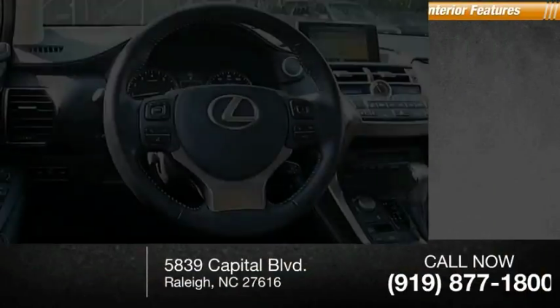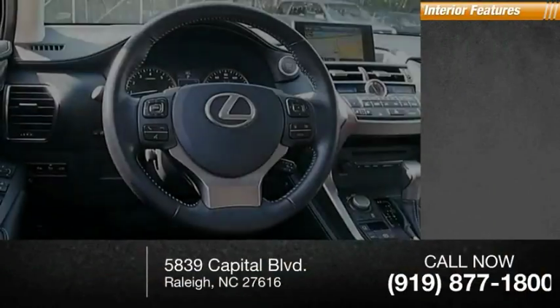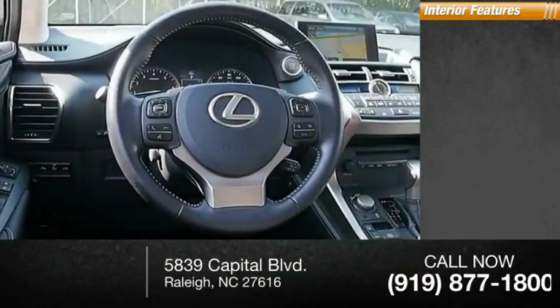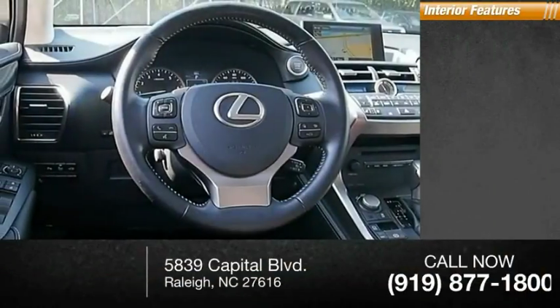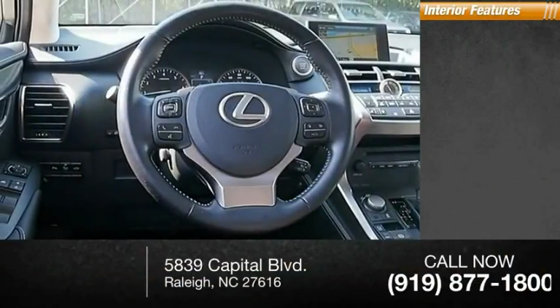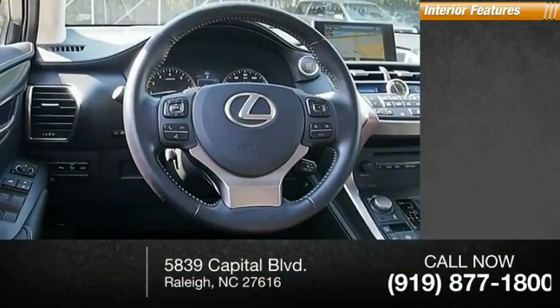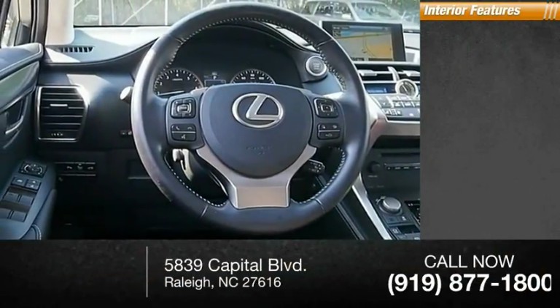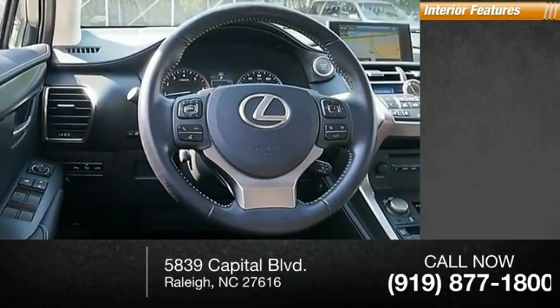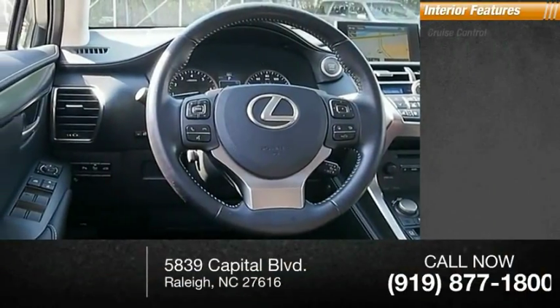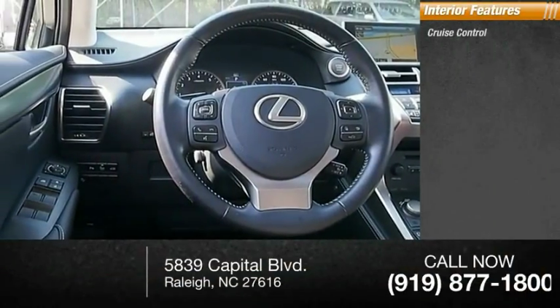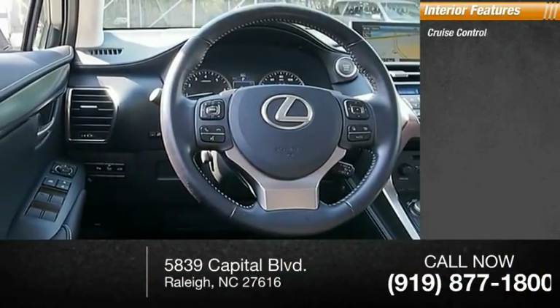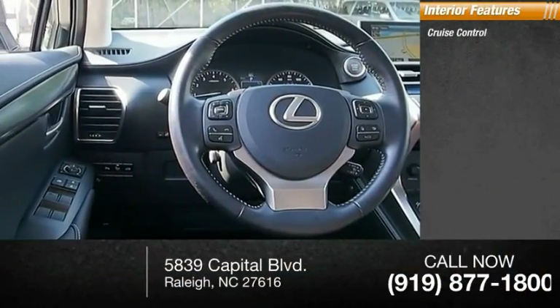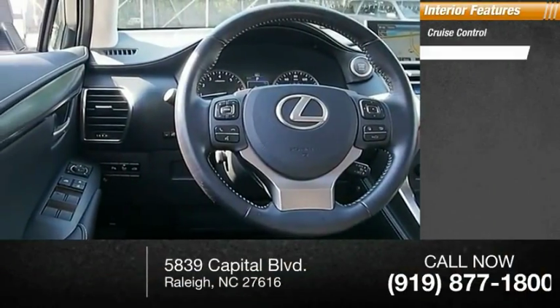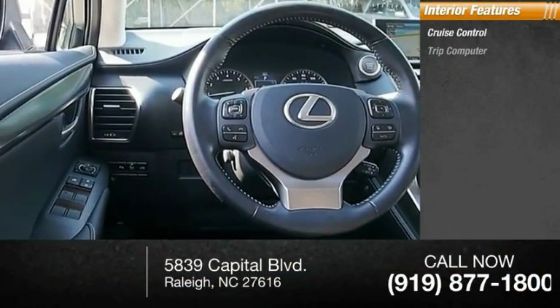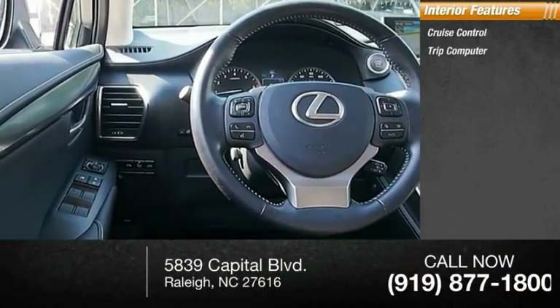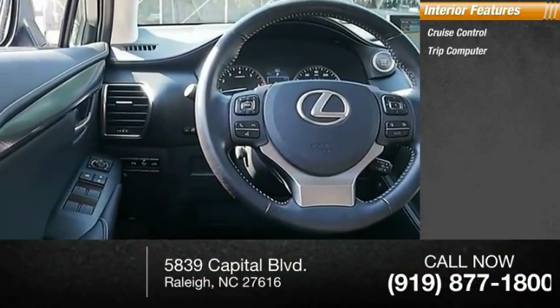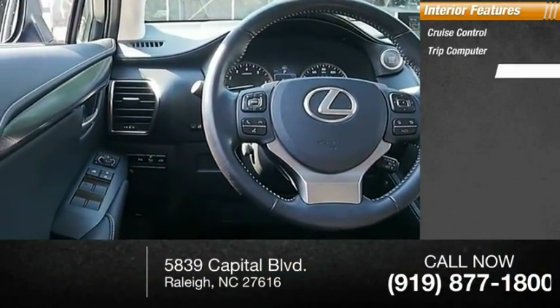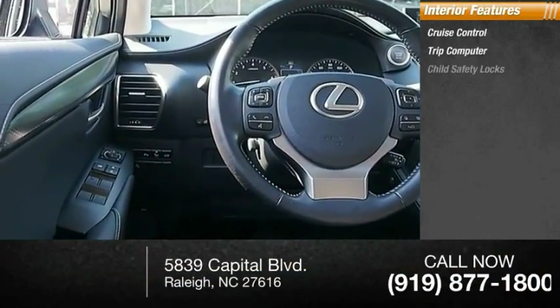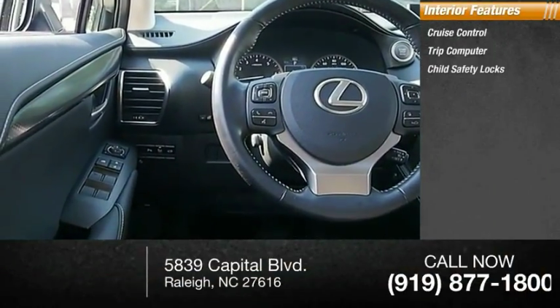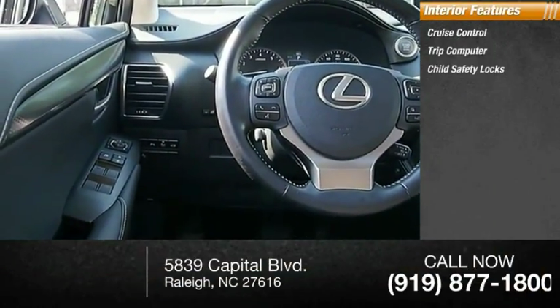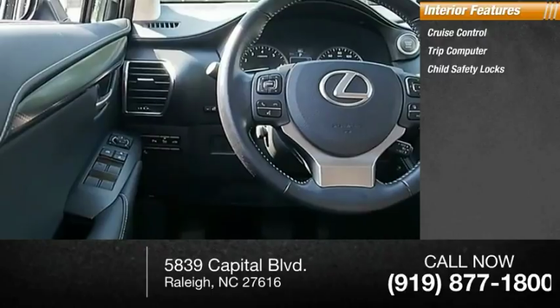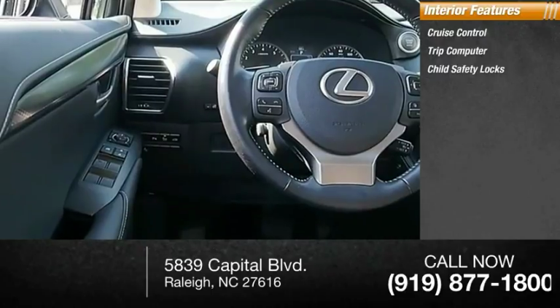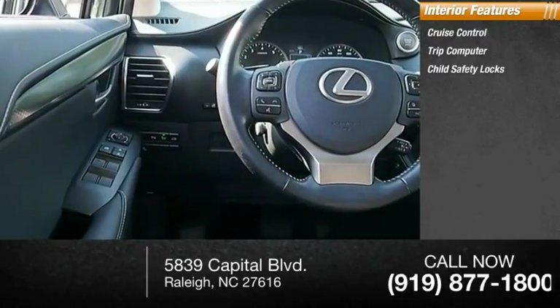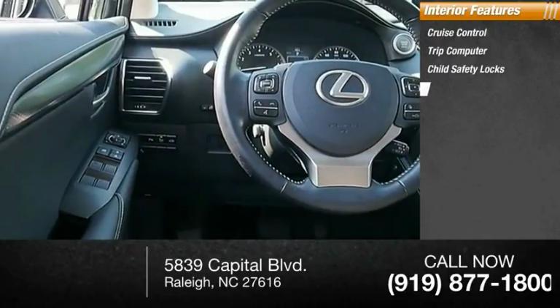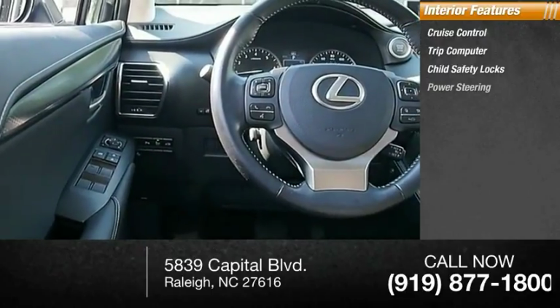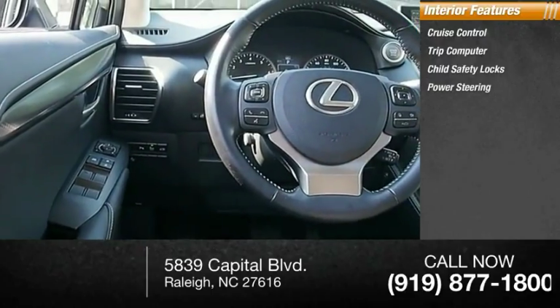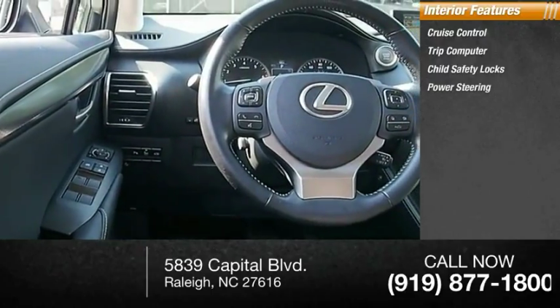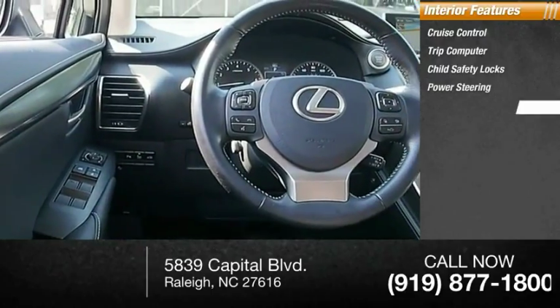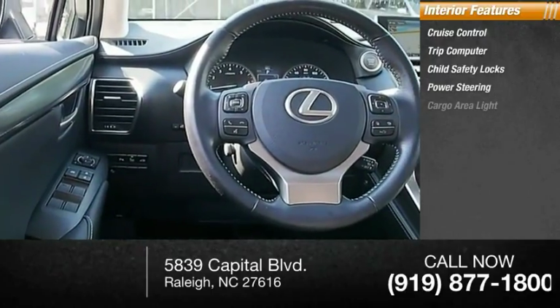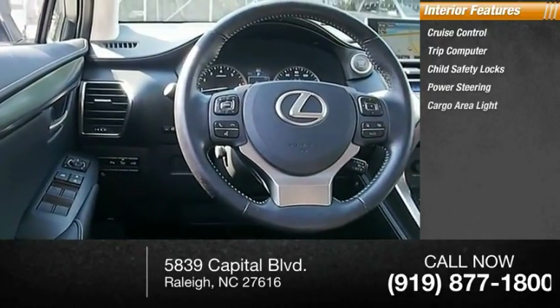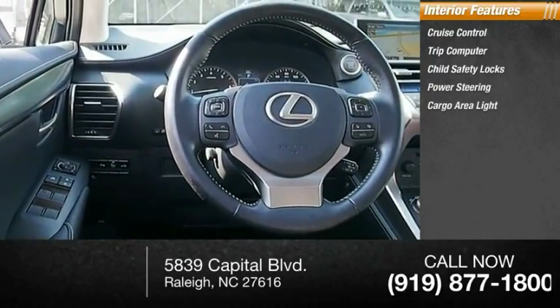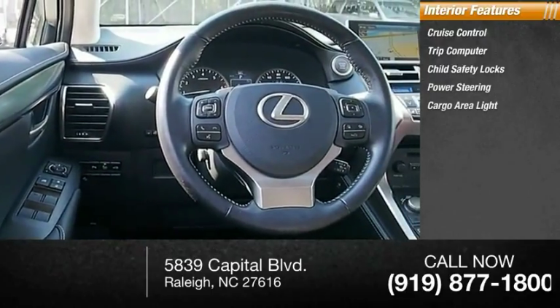Inside you'll find cruise control, trip computer, child safety locks, power steering, and cargo area light.